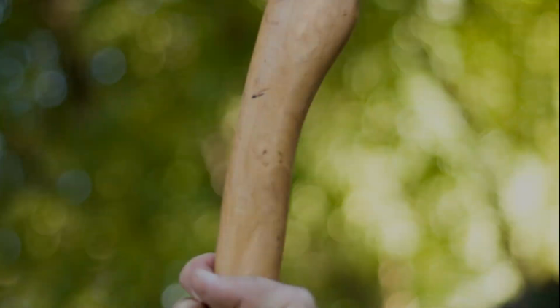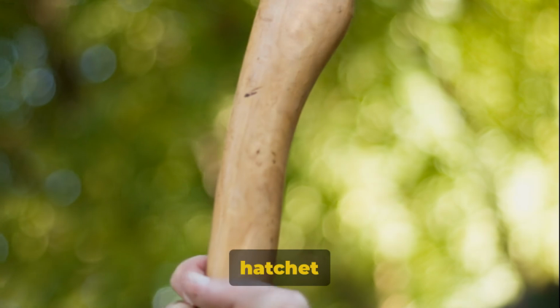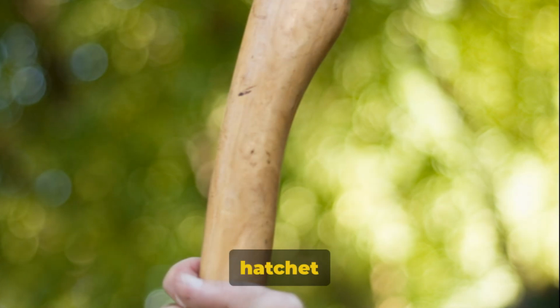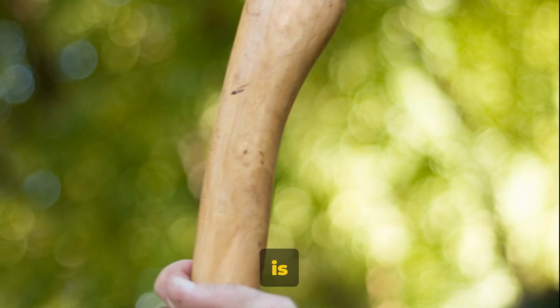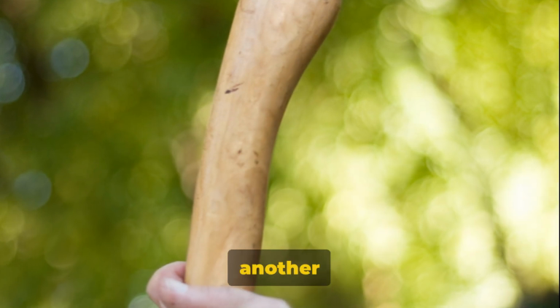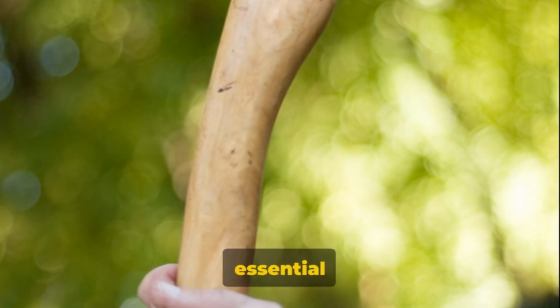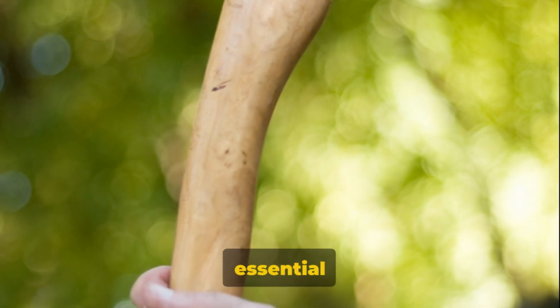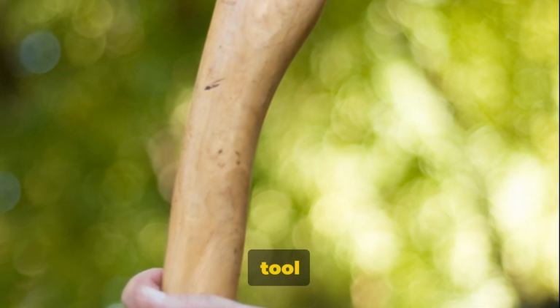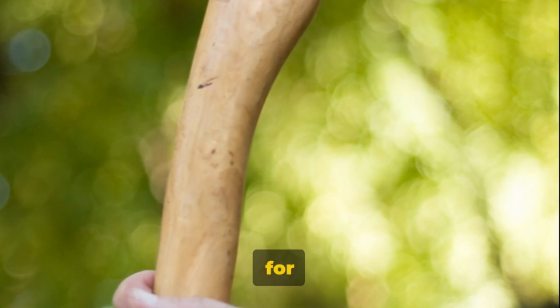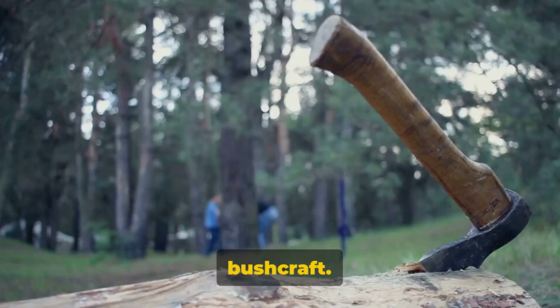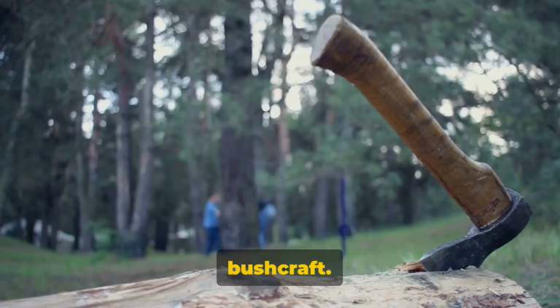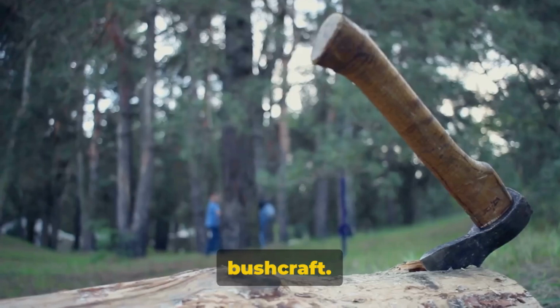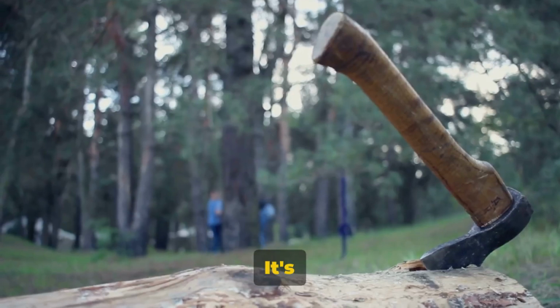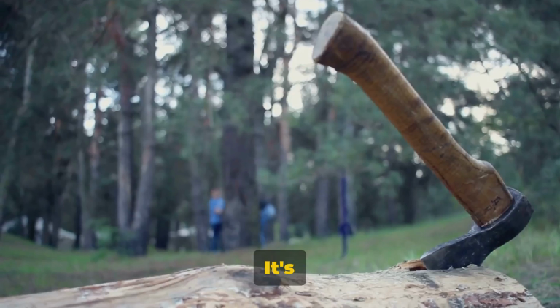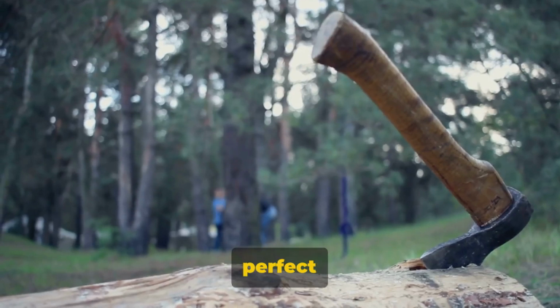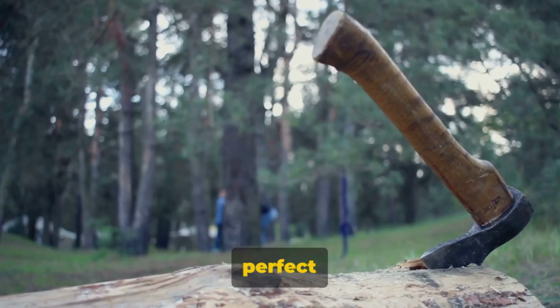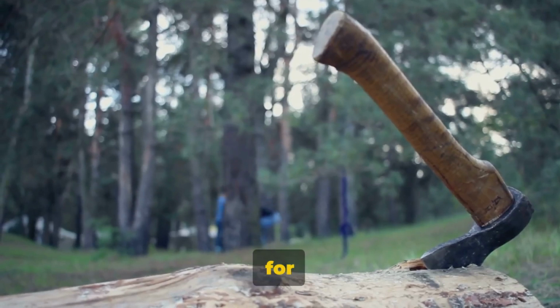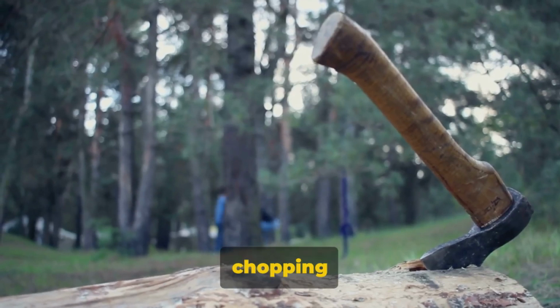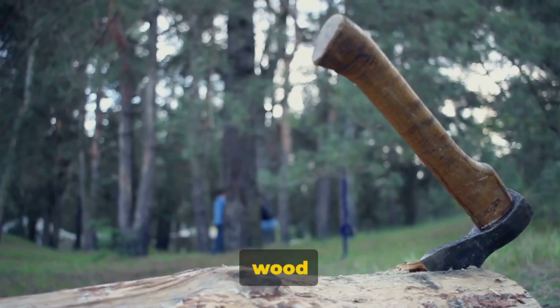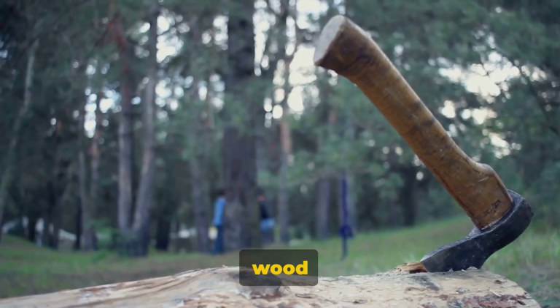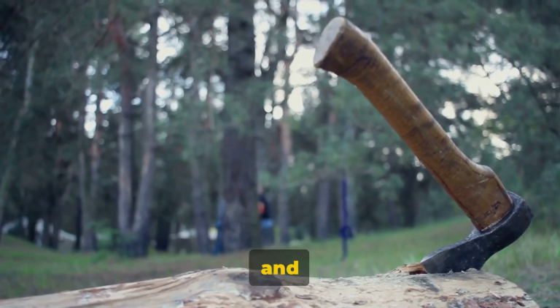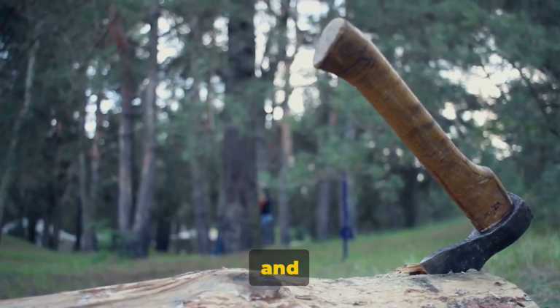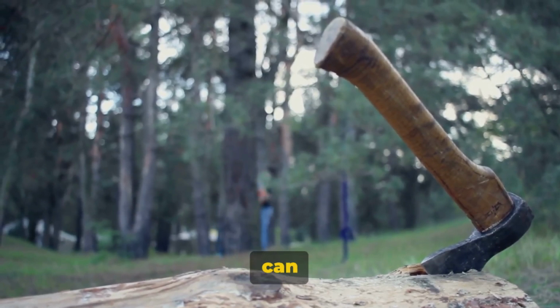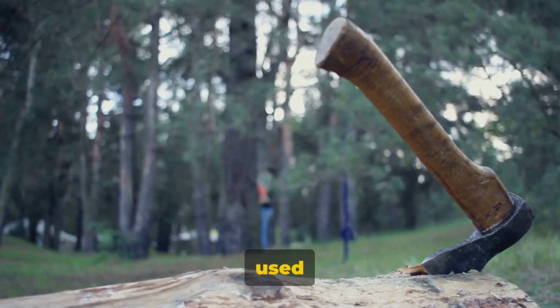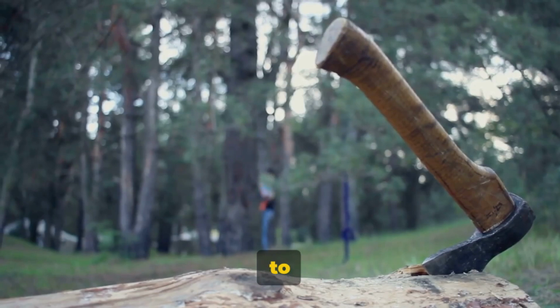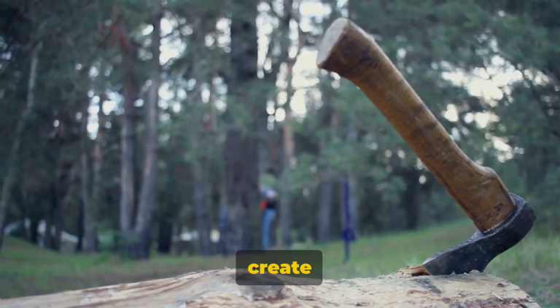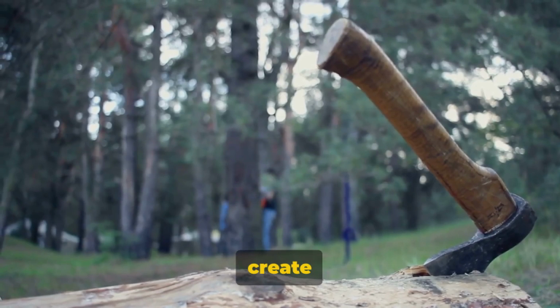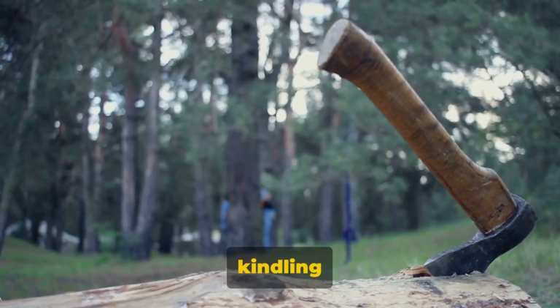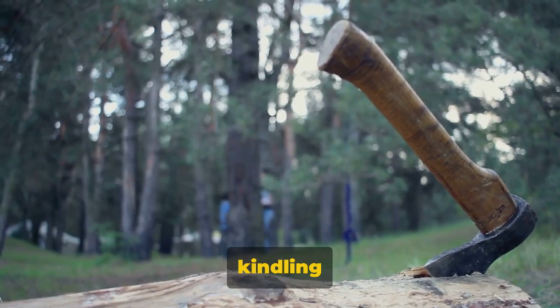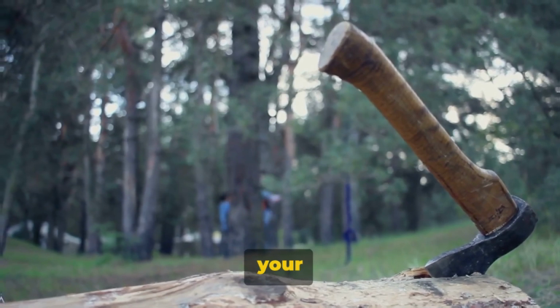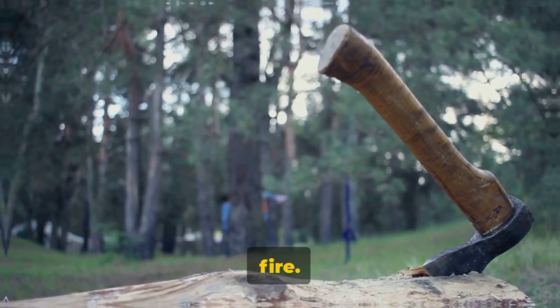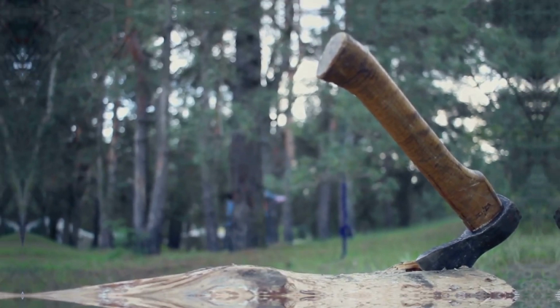A hatchet is another essential tool for bushcraft. It's perfect for chopping wood and can be used to create kindling for your fire.